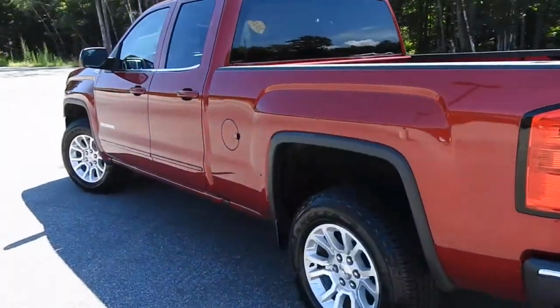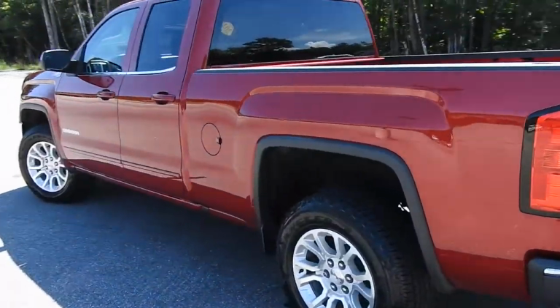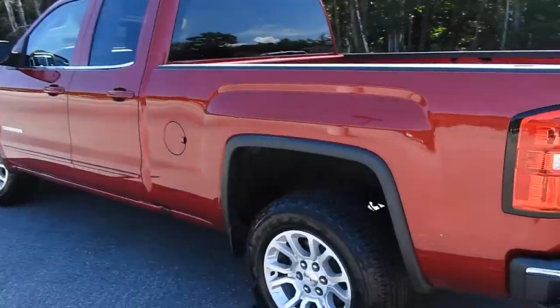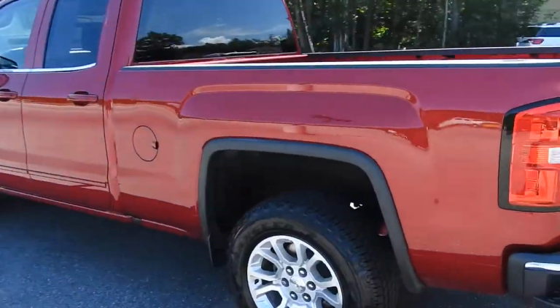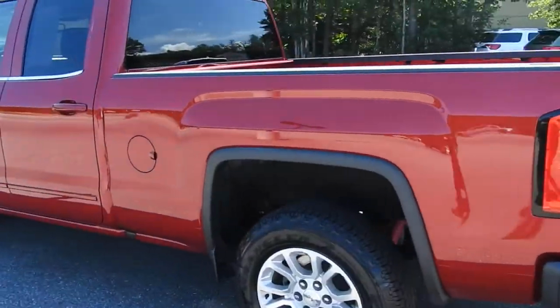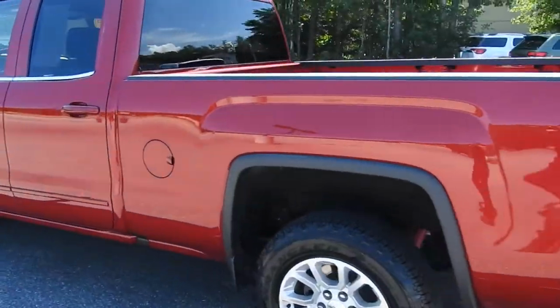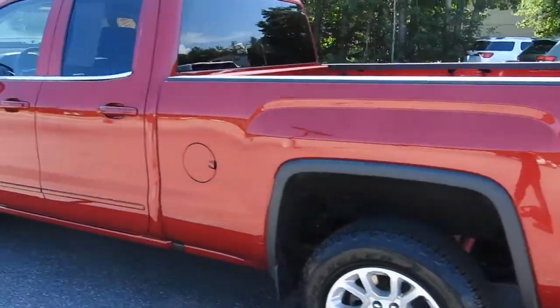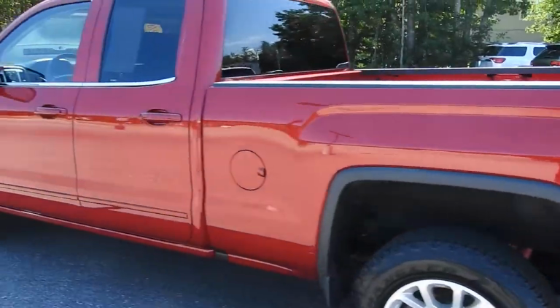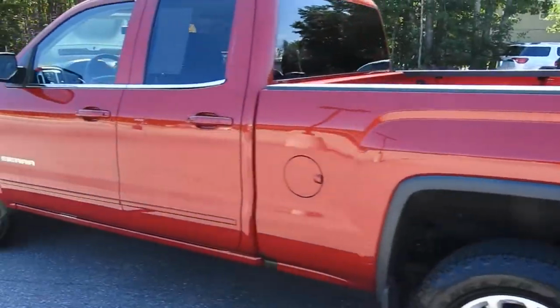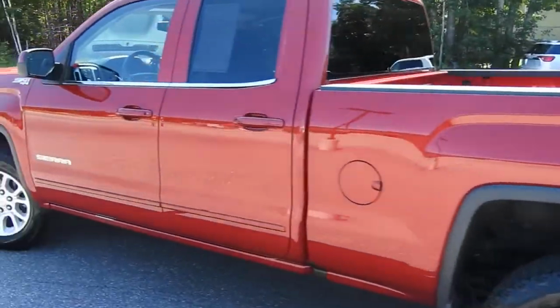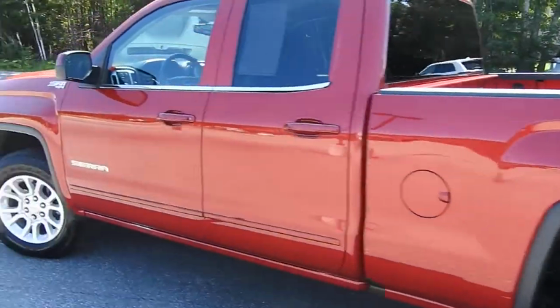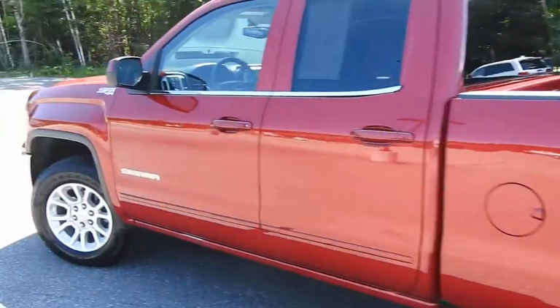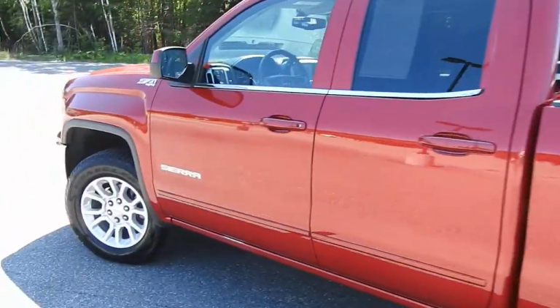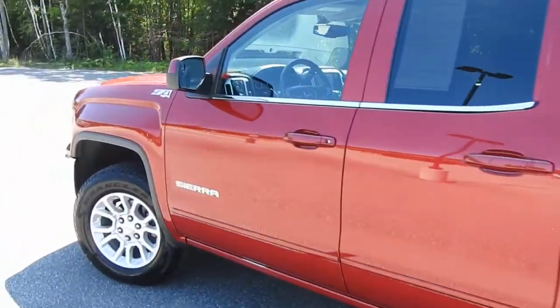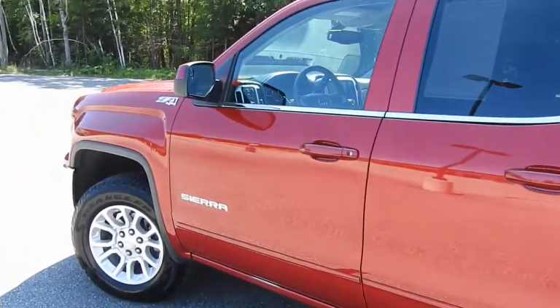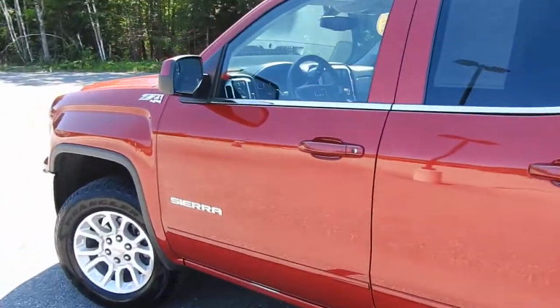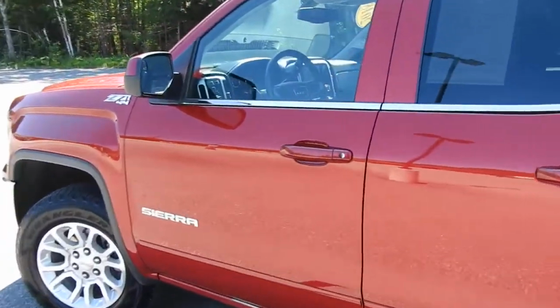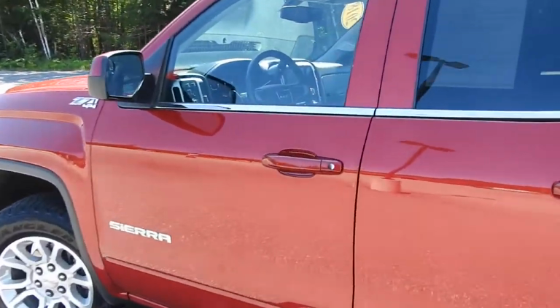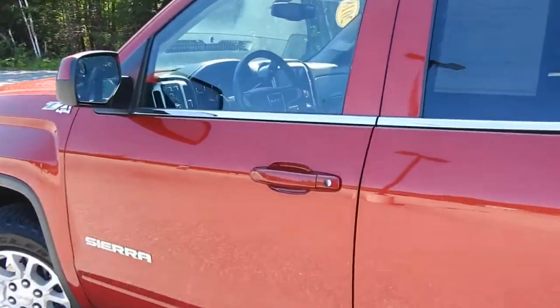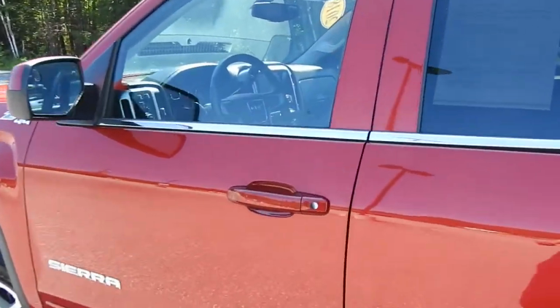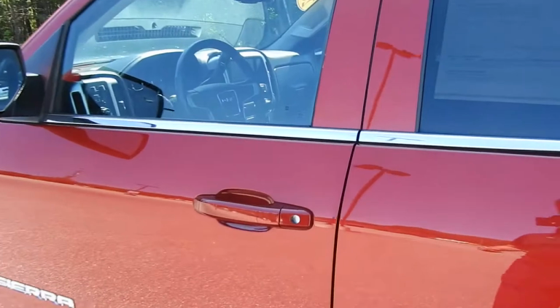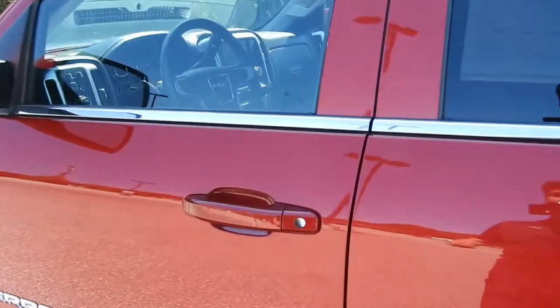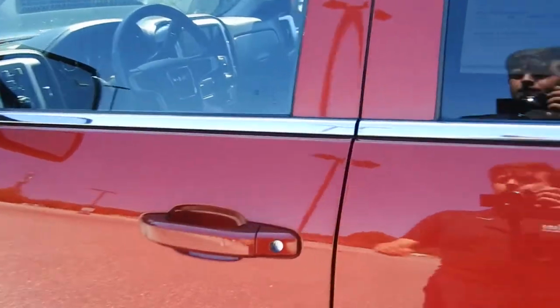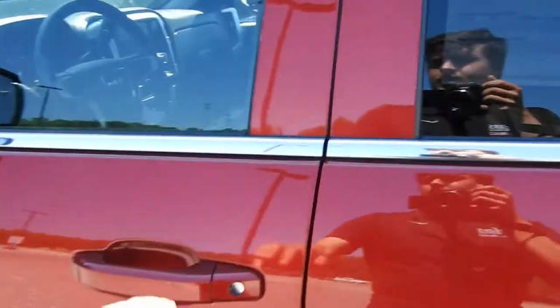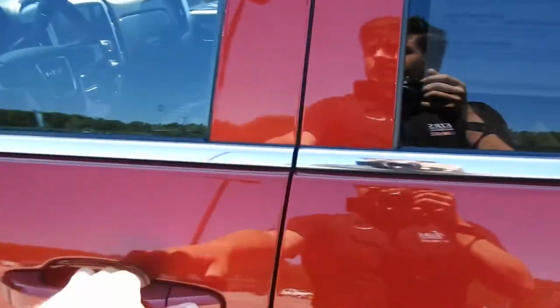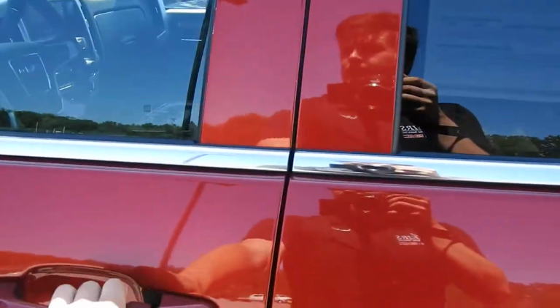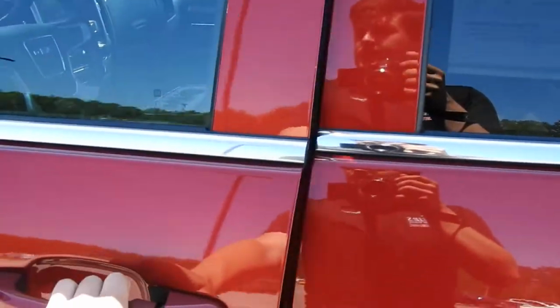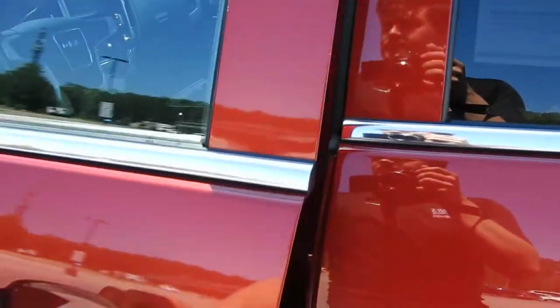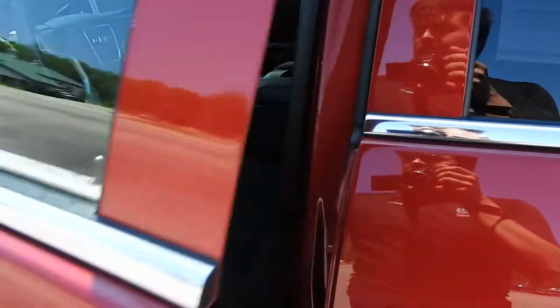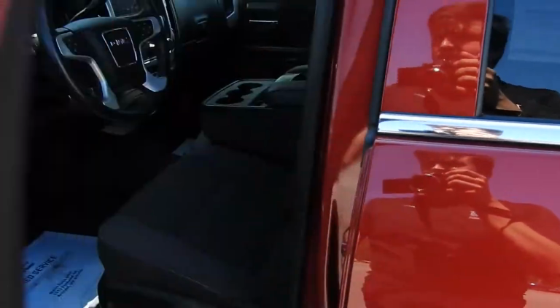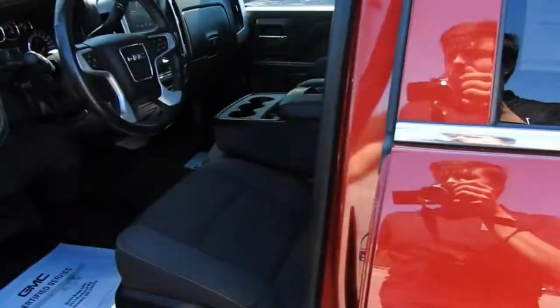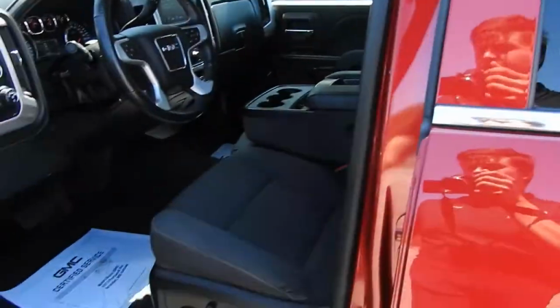It's finished in this very nice crimson red tint coat. It's got a little over 33,000 miles on it.